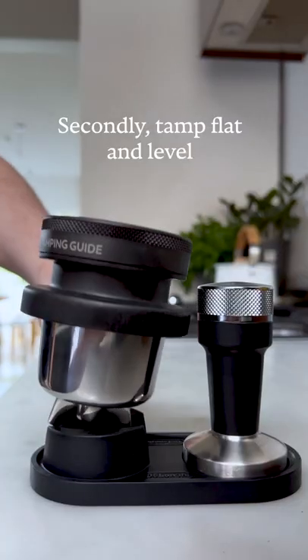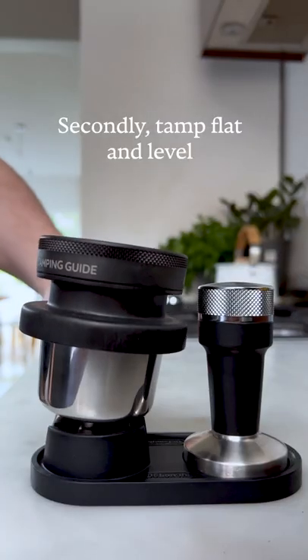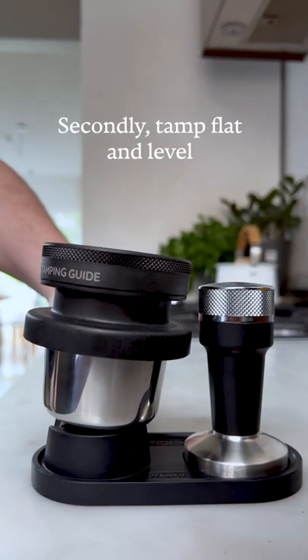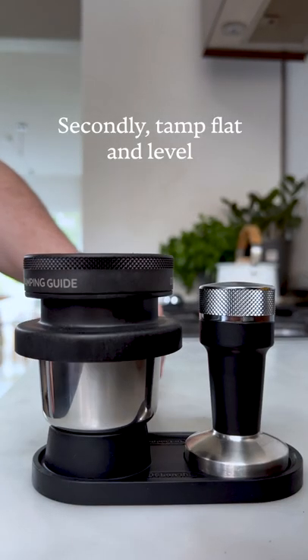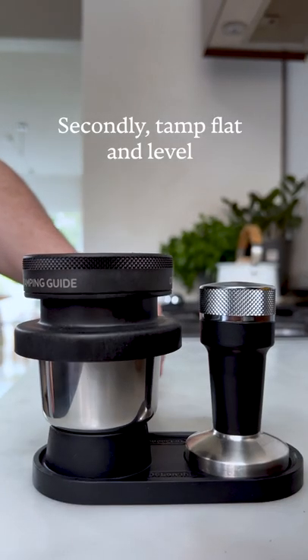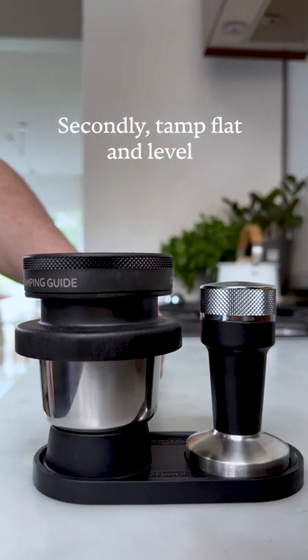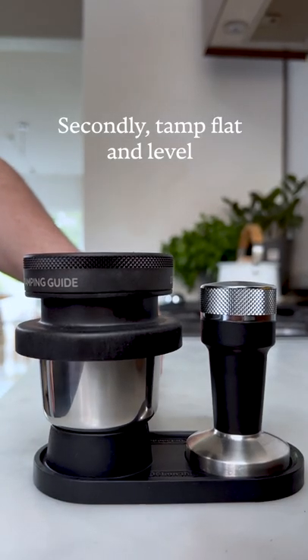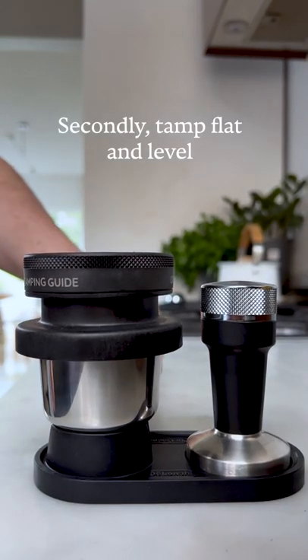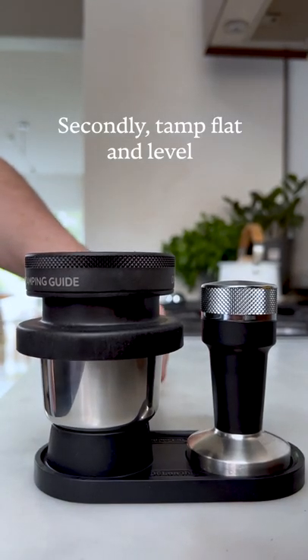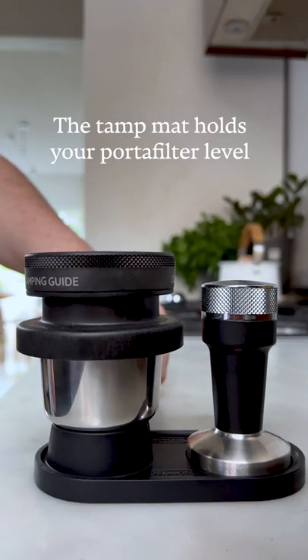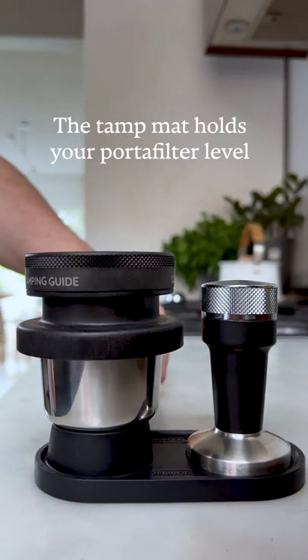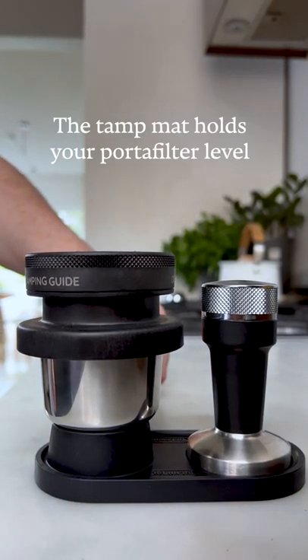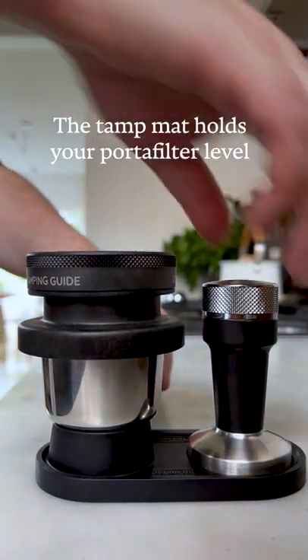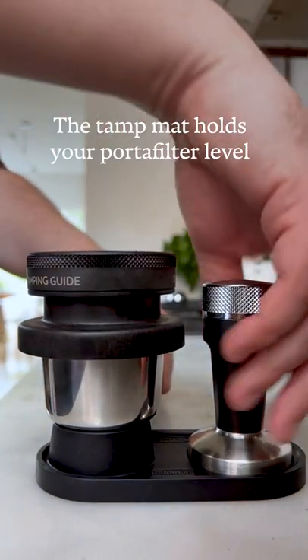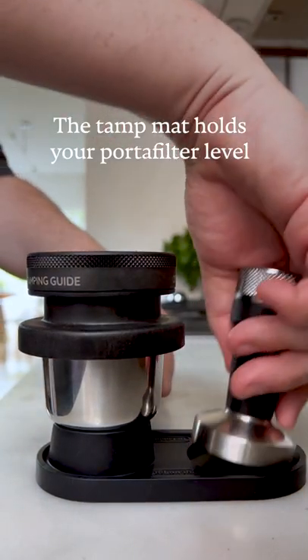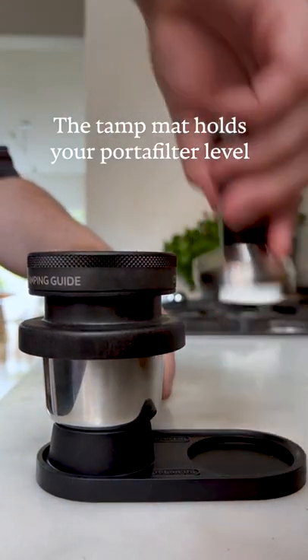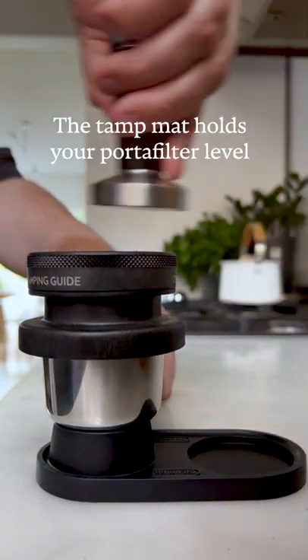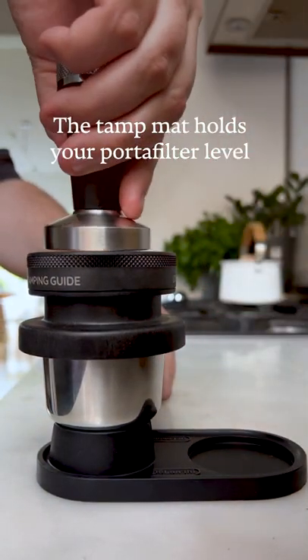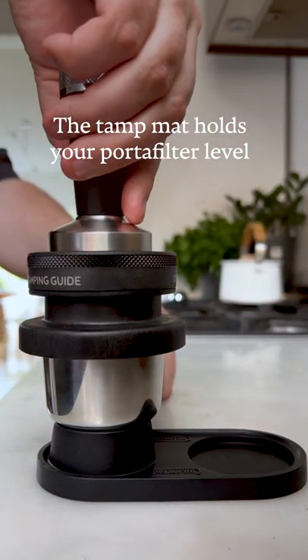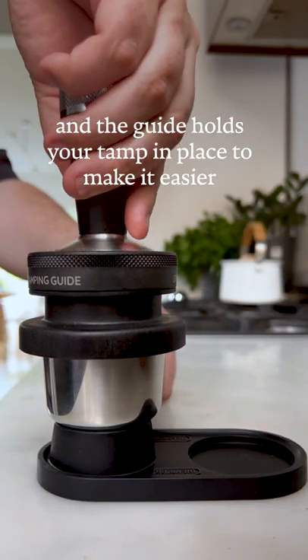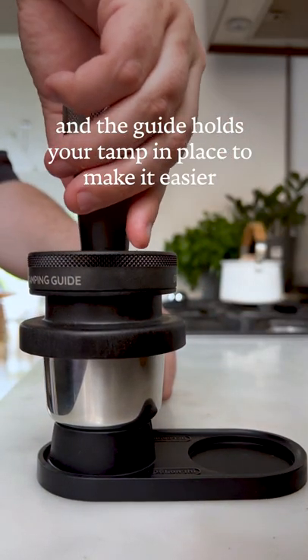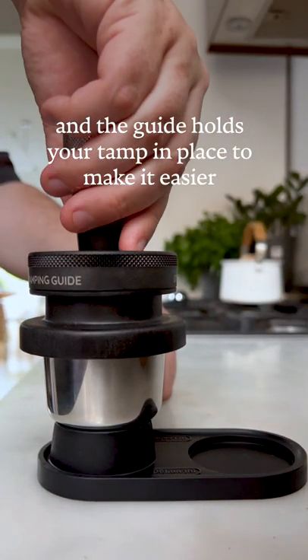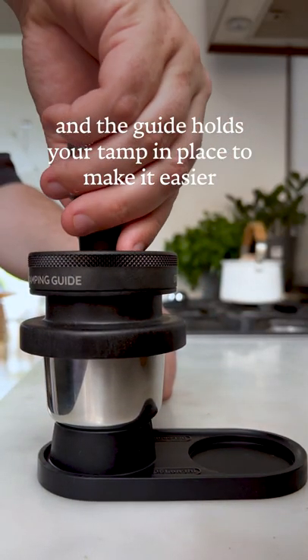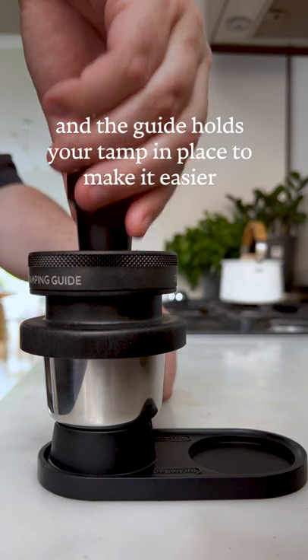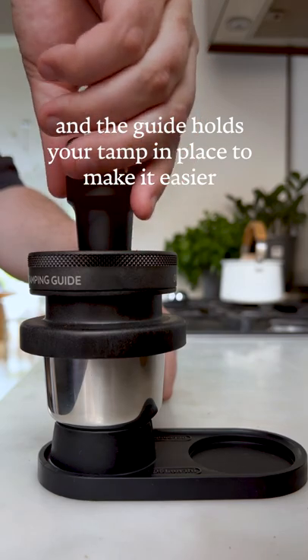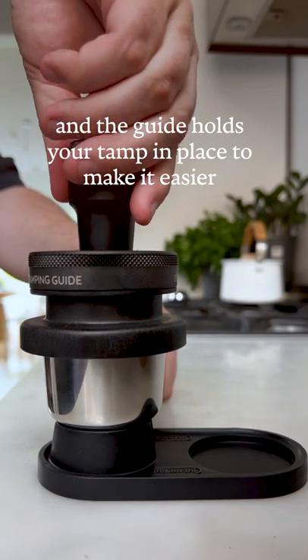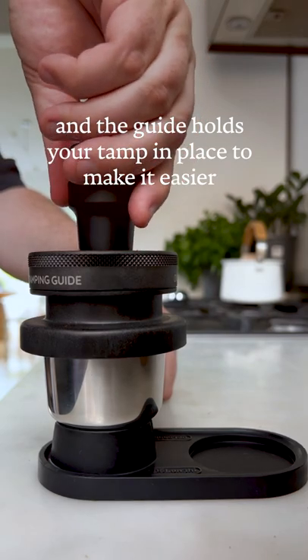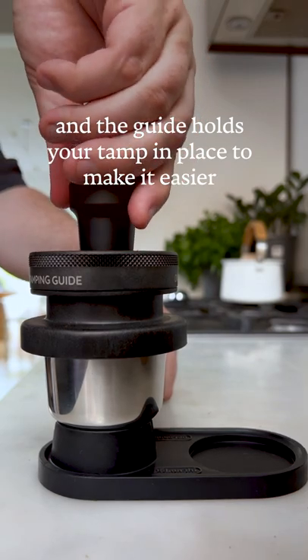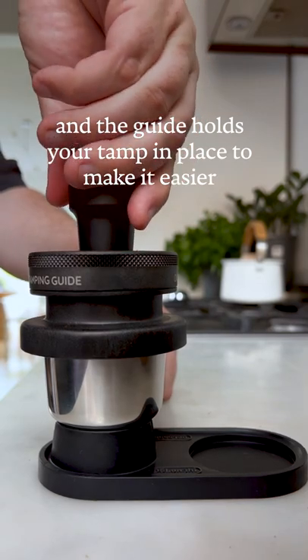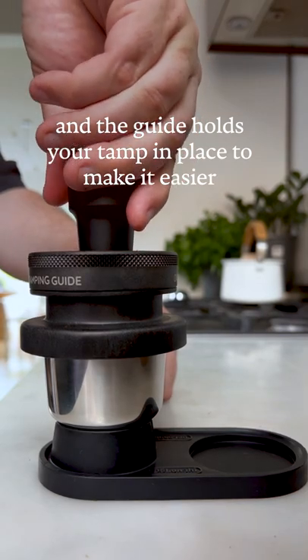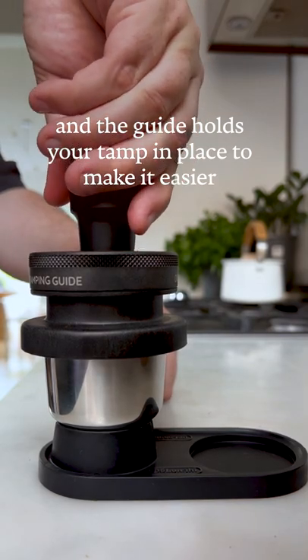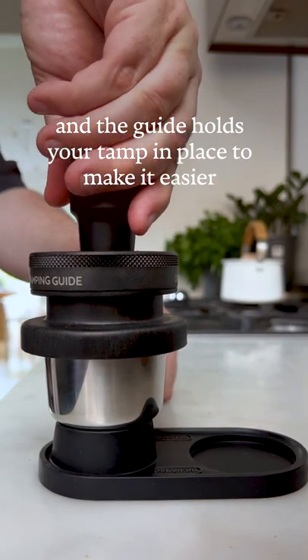Secondly, tamp flat and level. The tamp mat holds your portafilter level and the guide holds your tamp in place to make it easier.